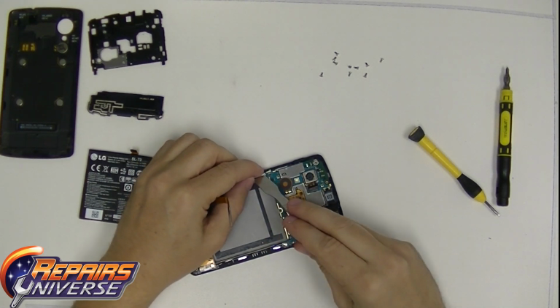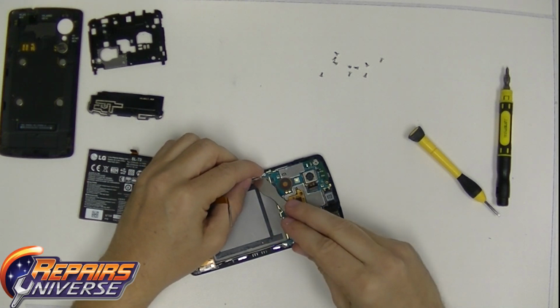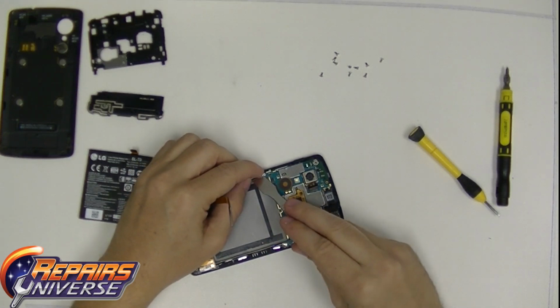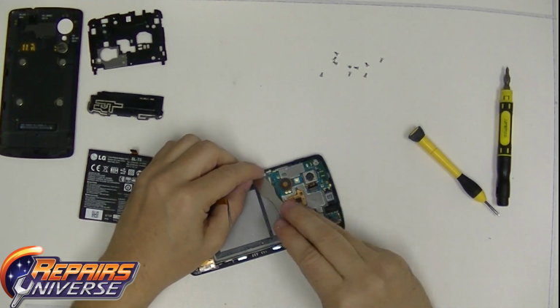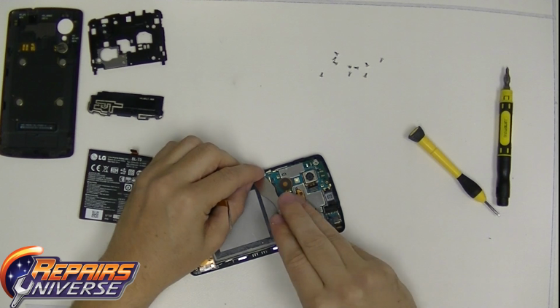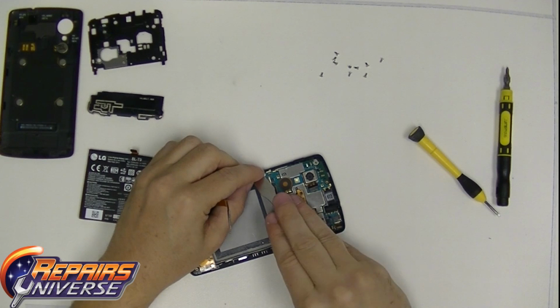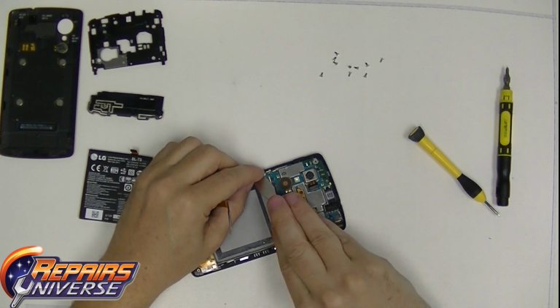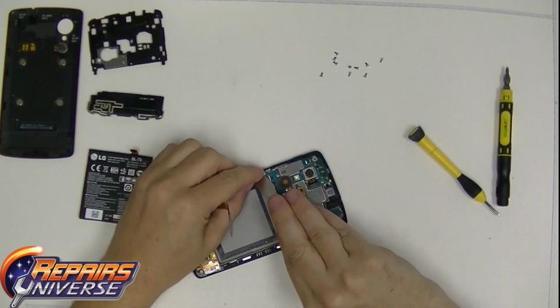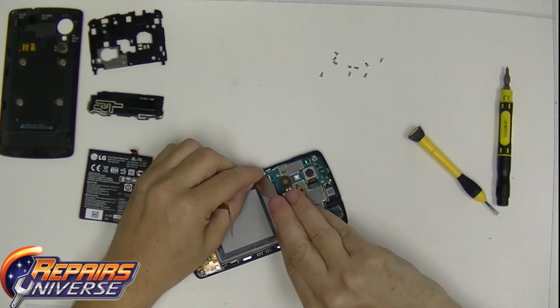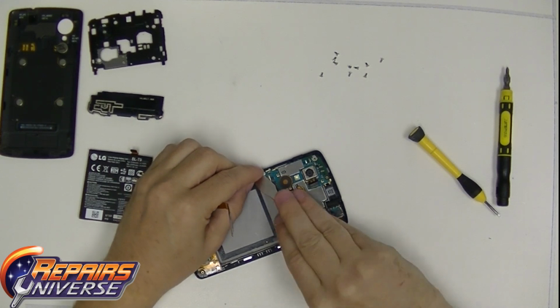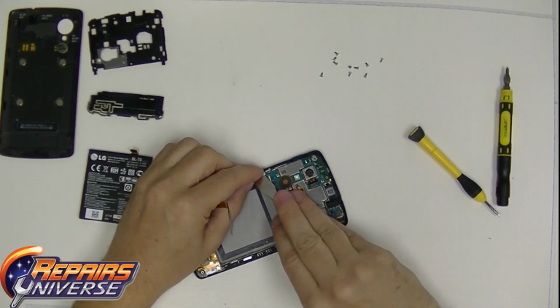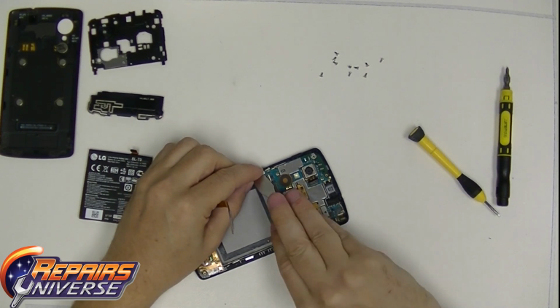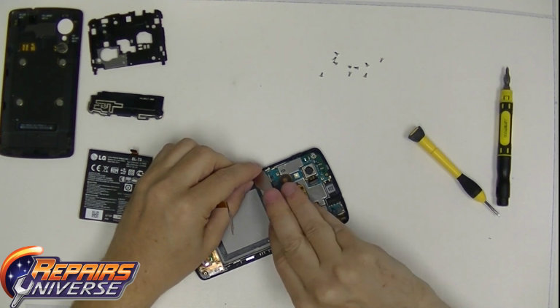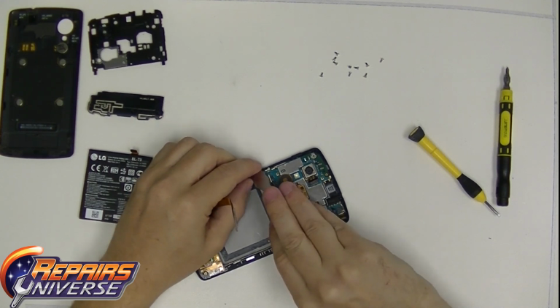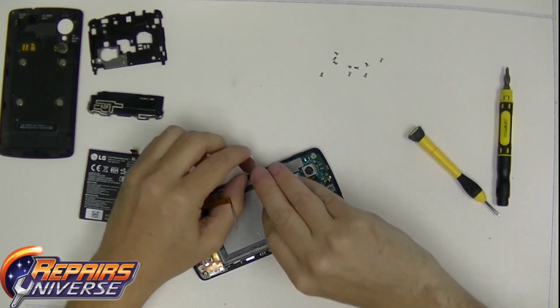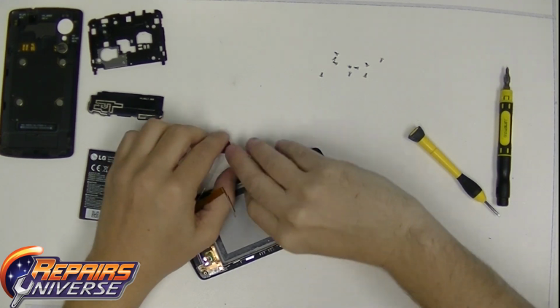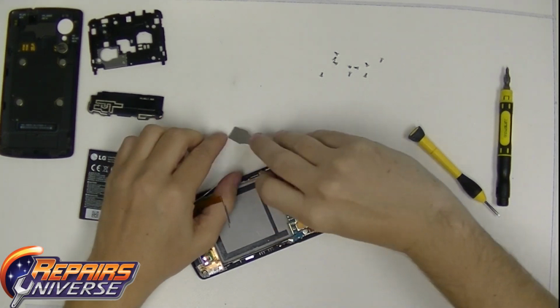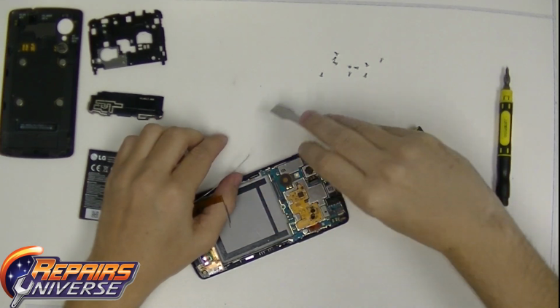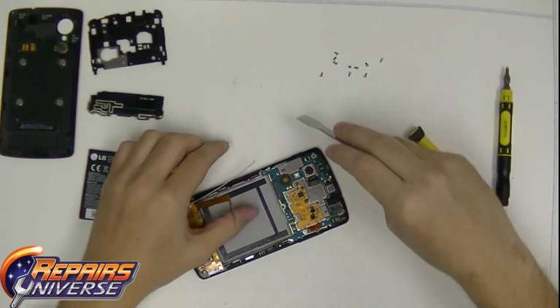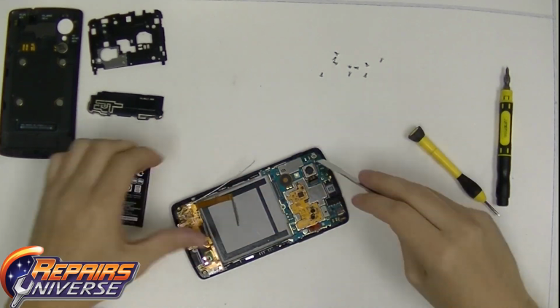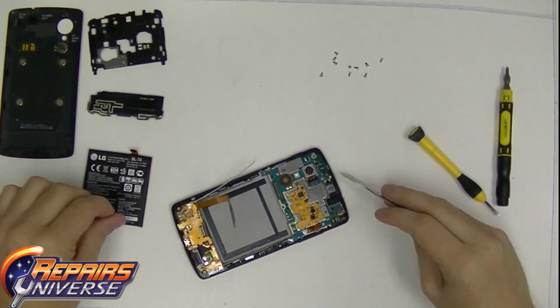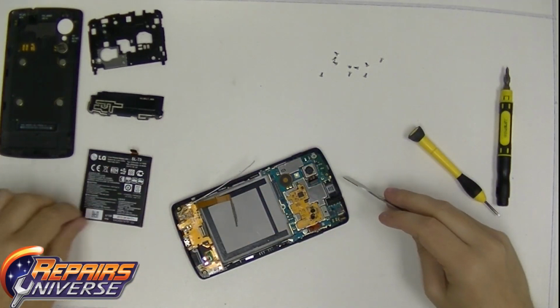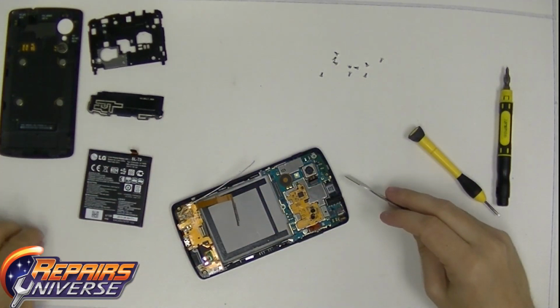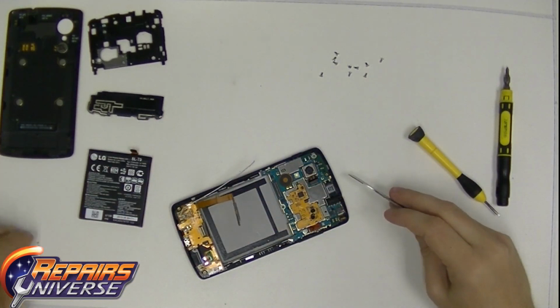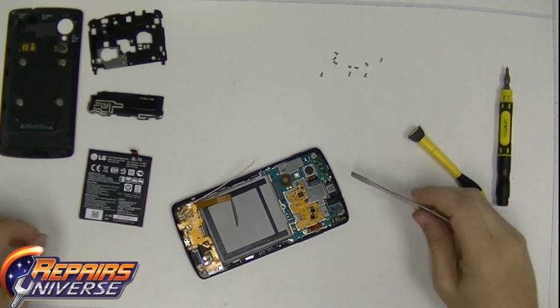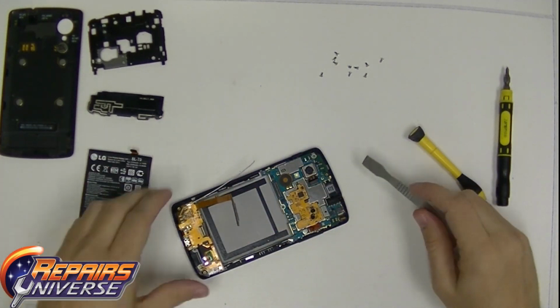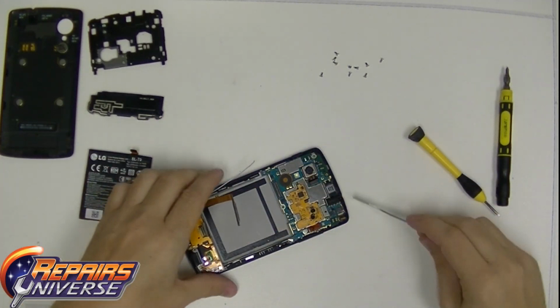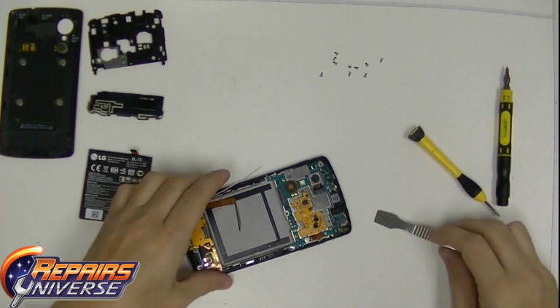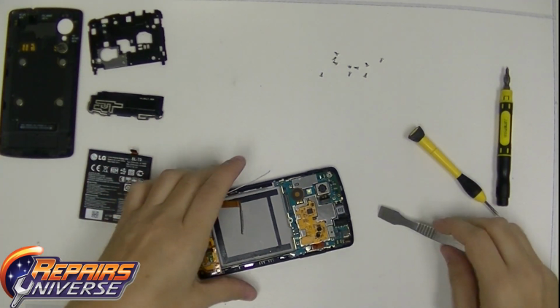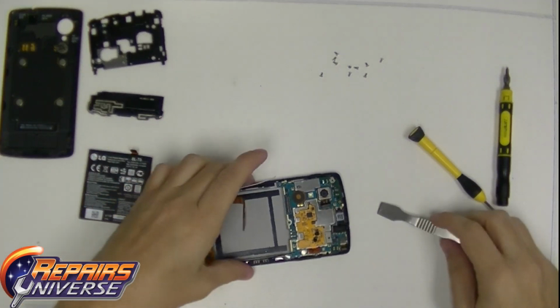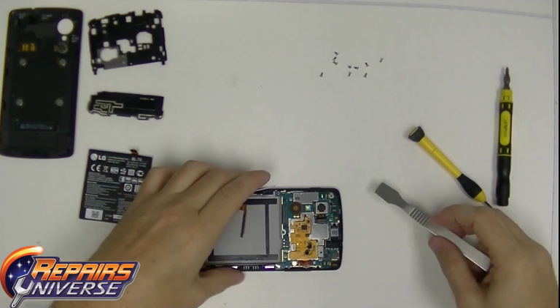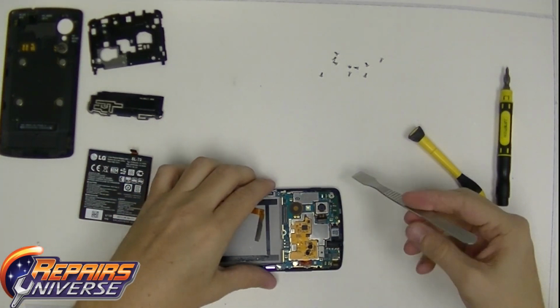Go ahead and remove the antenna connections. Take your time on this. Do not rip or break or cut these cables.